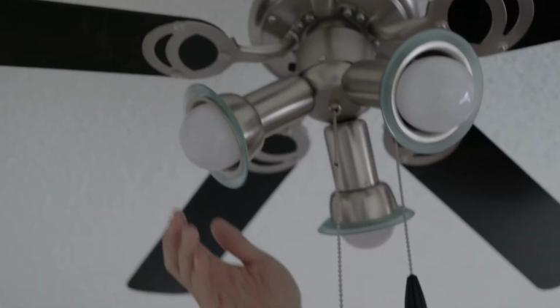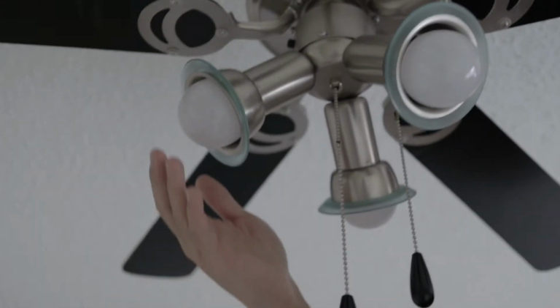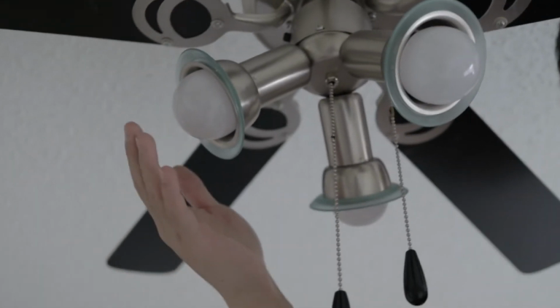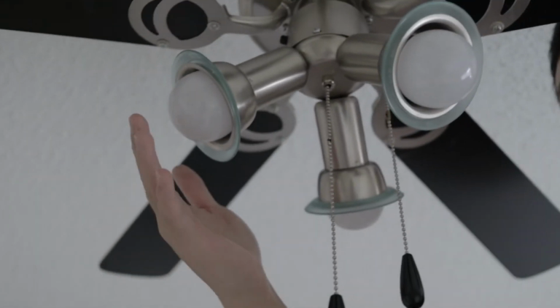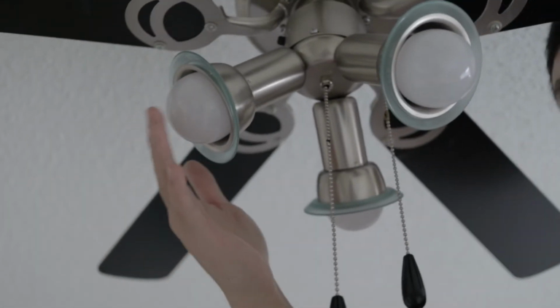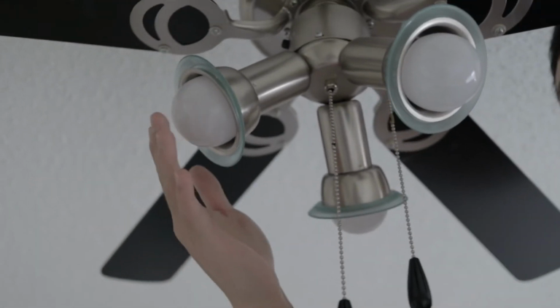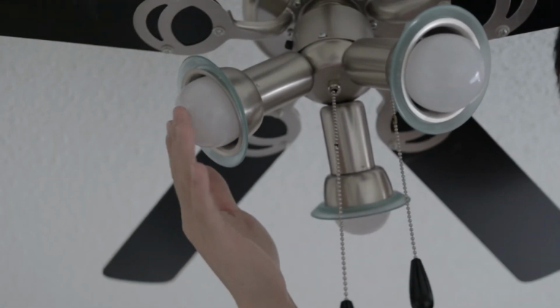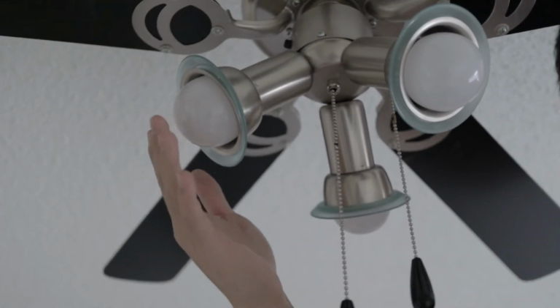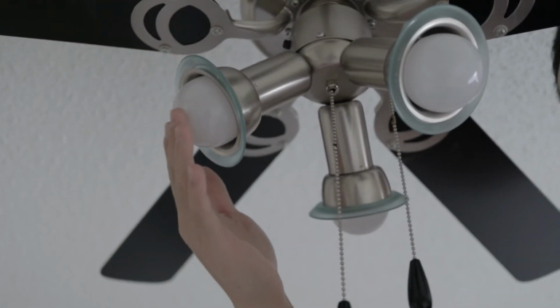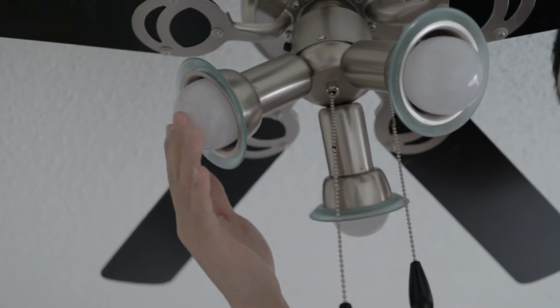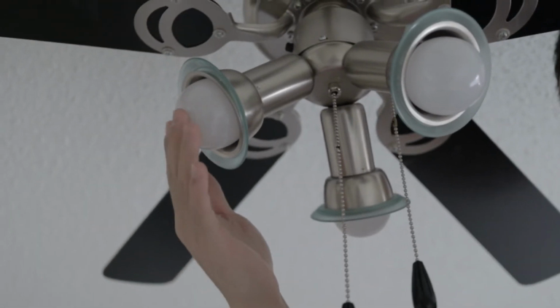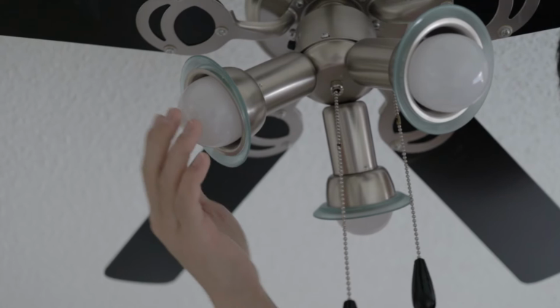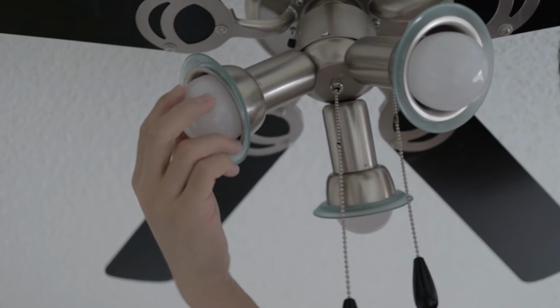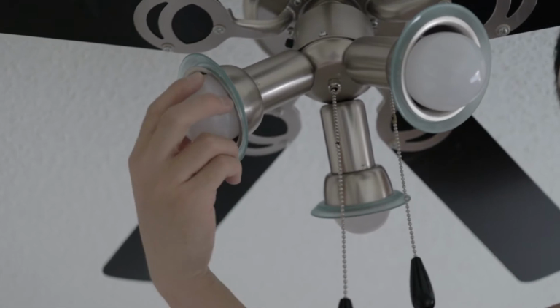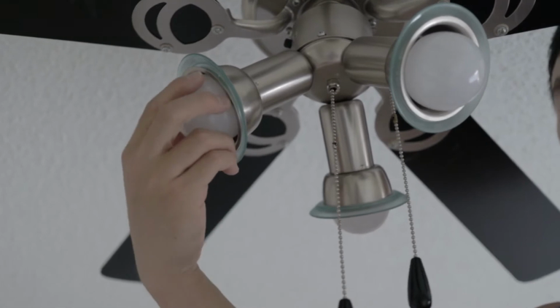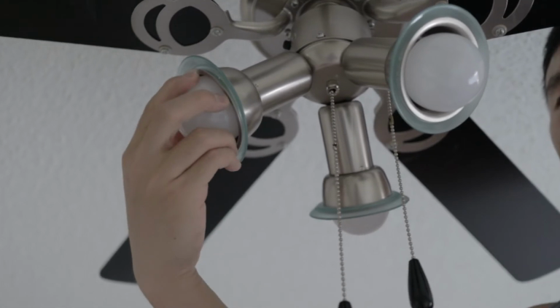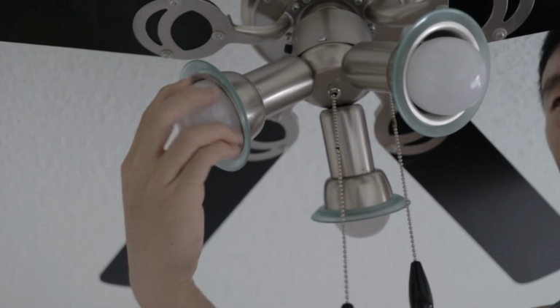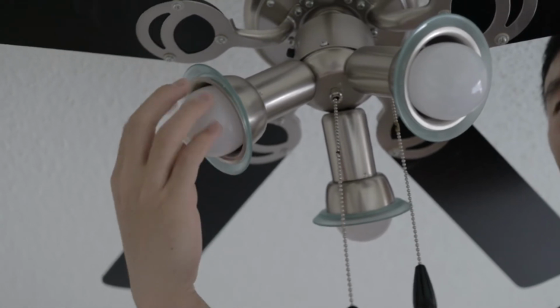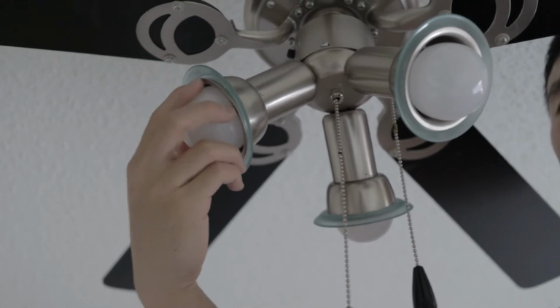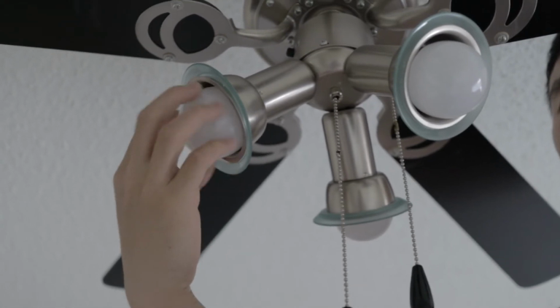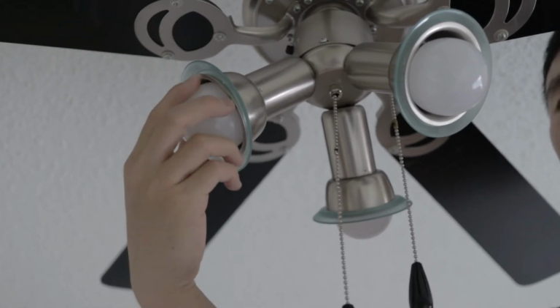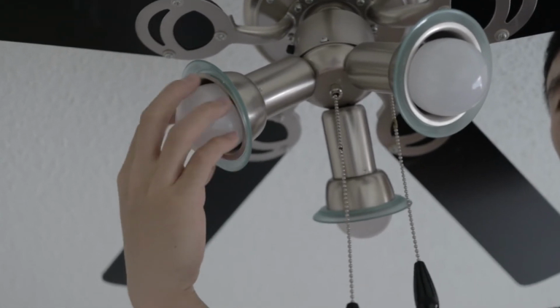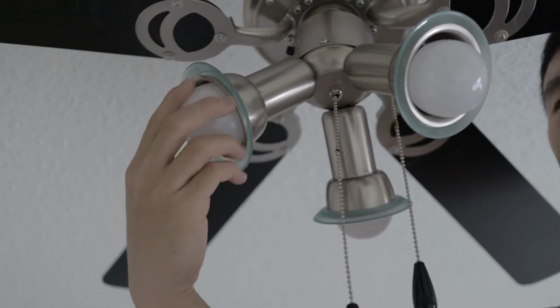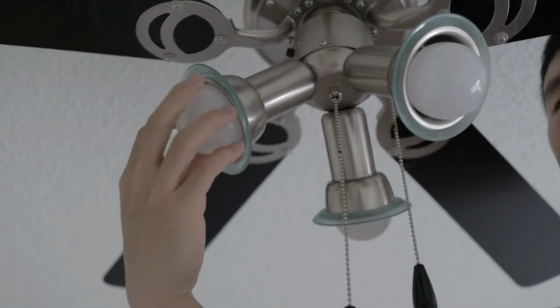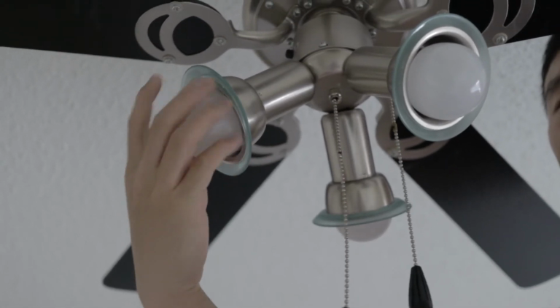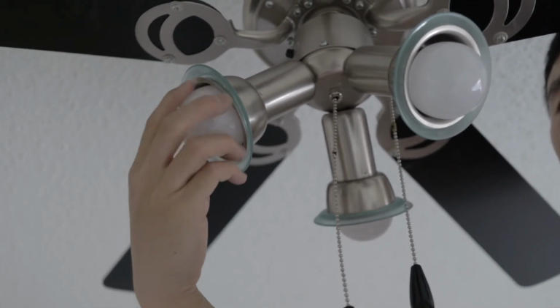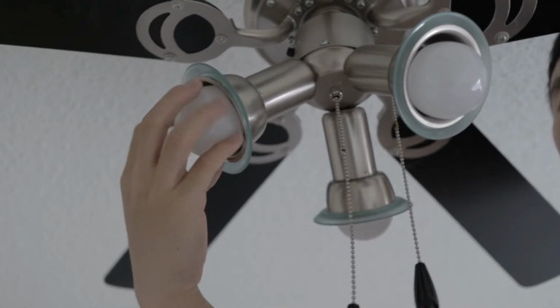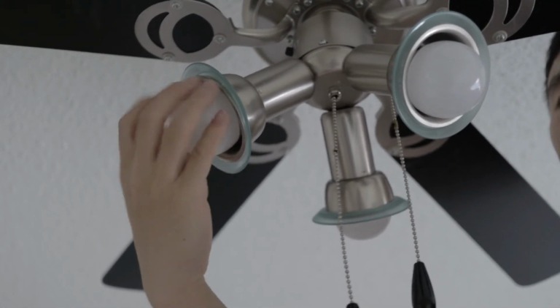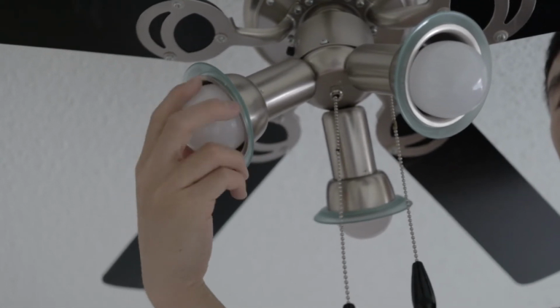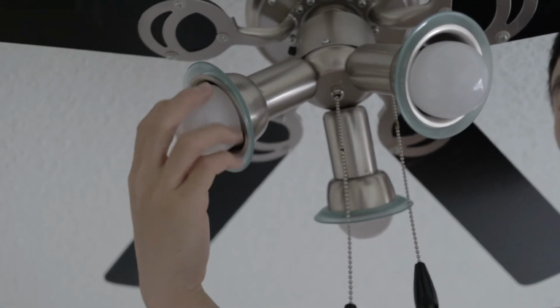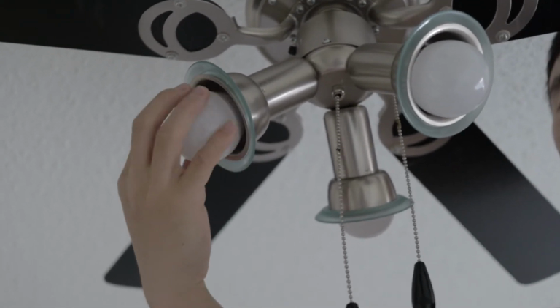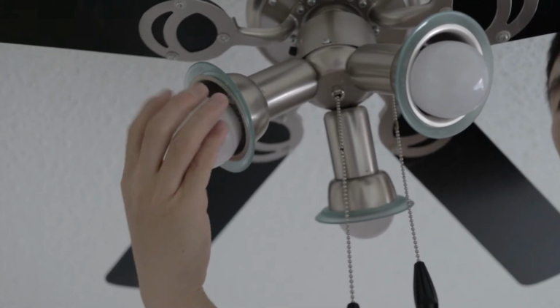The first step is to touch the light bulb just to make sure it's not hot, and then go ahead and remove it.